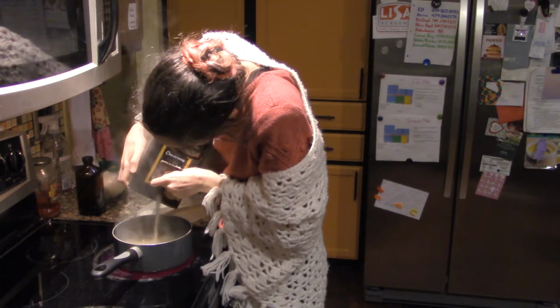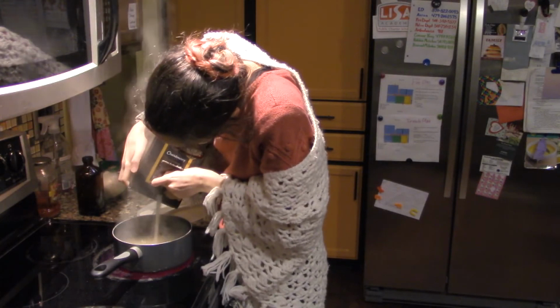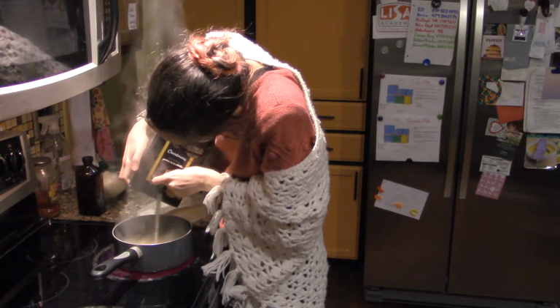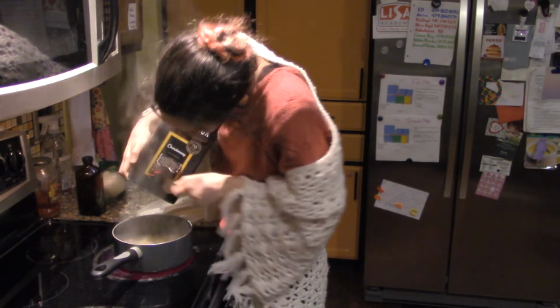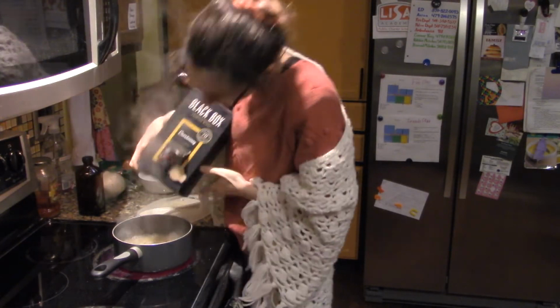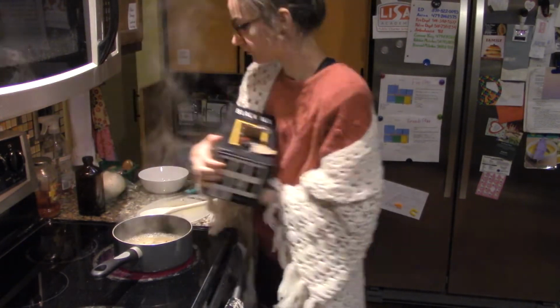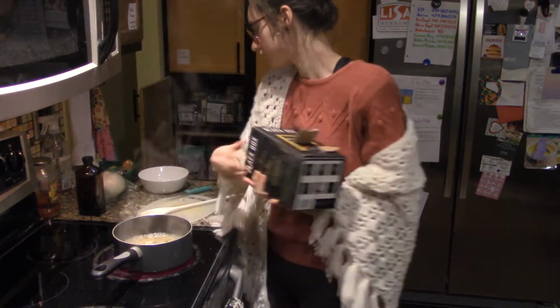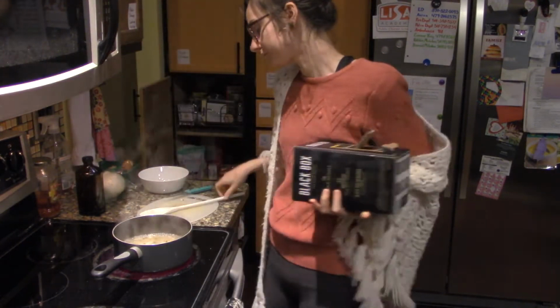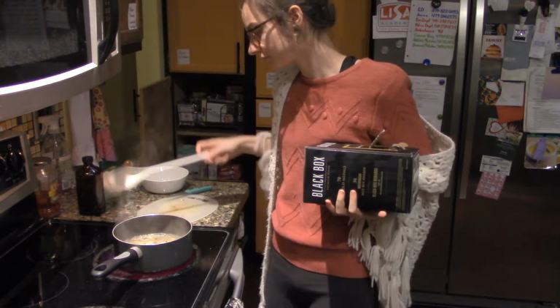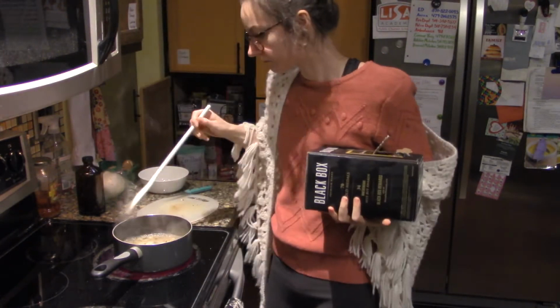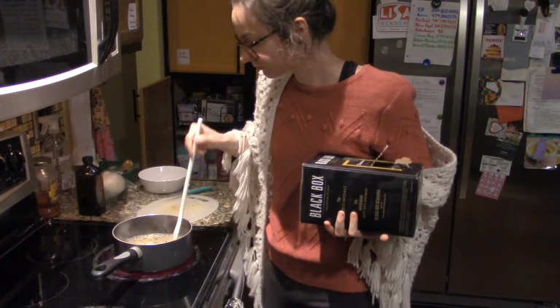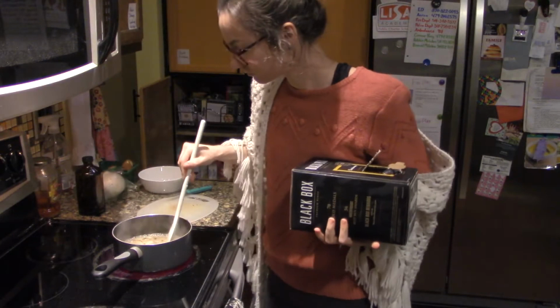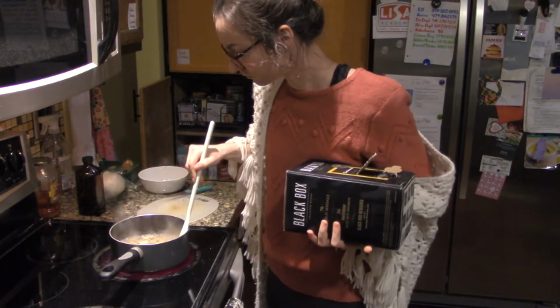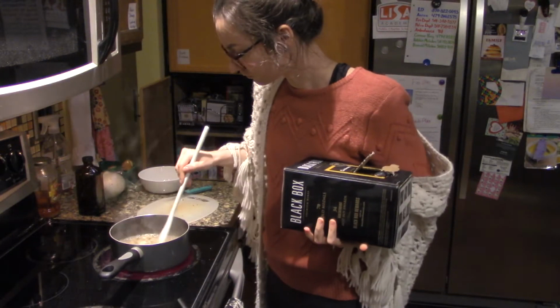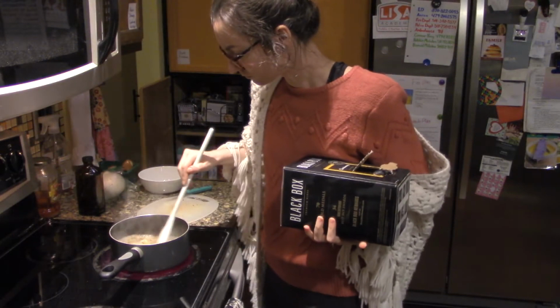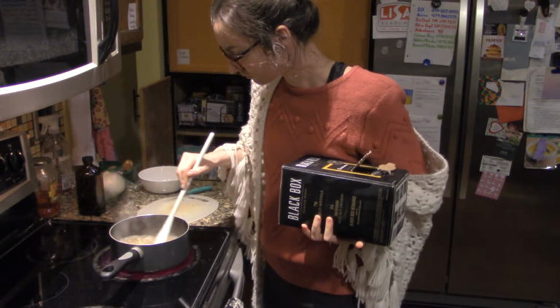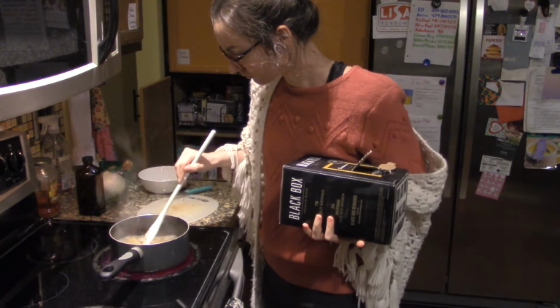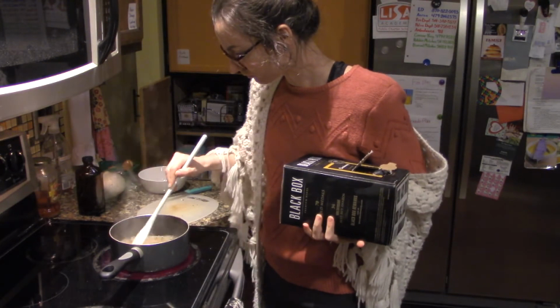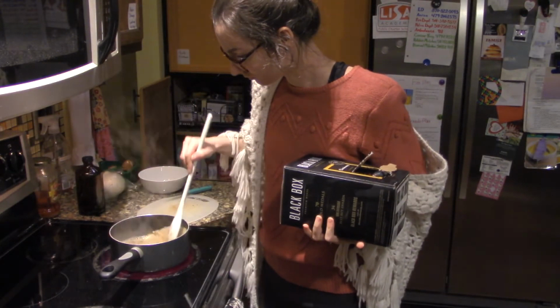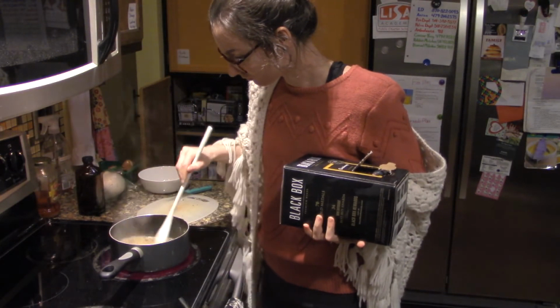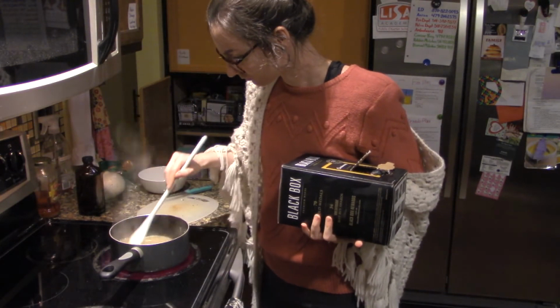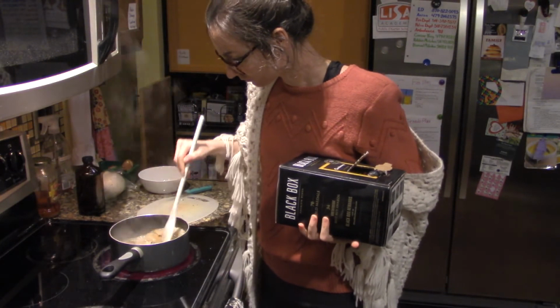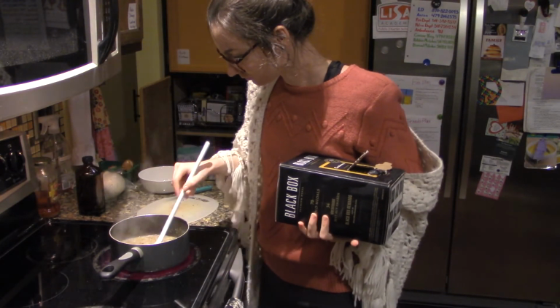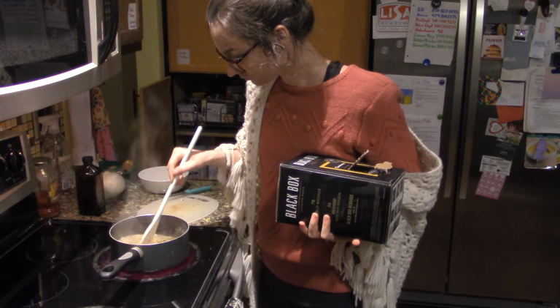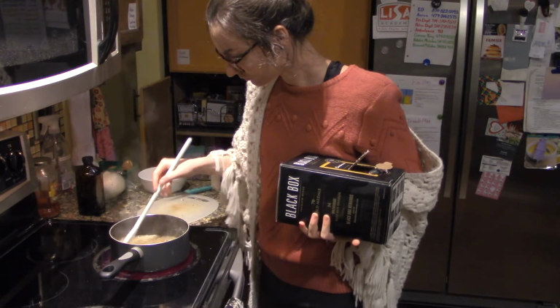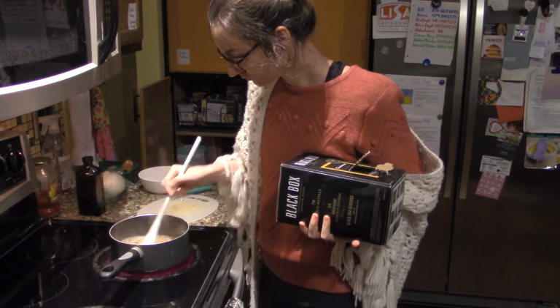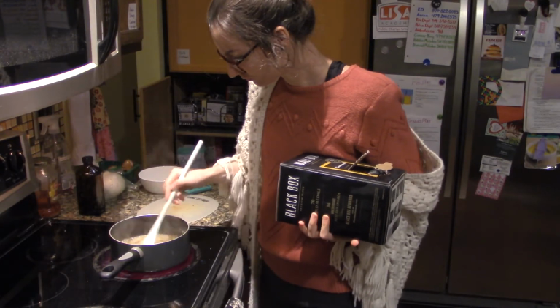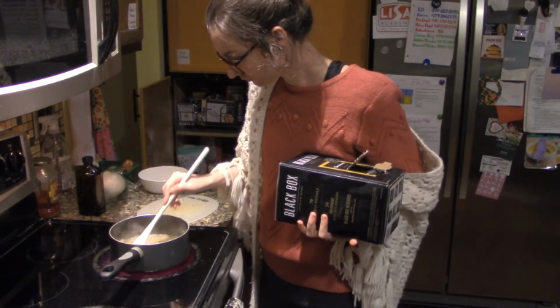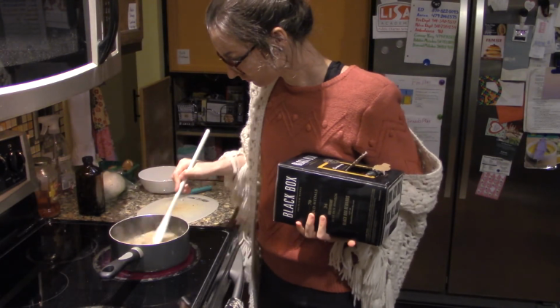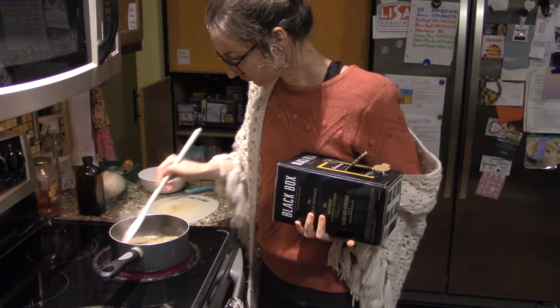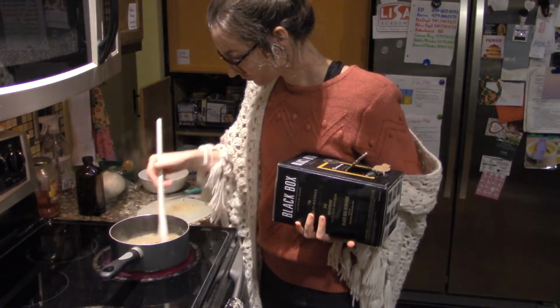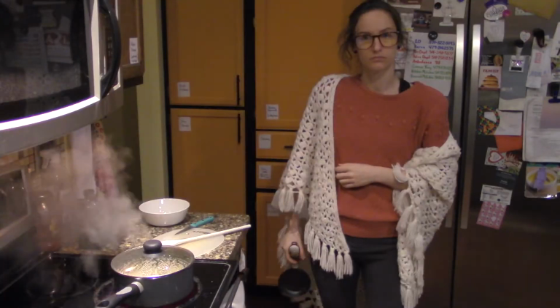Arguably, I probably should have deglazed the pan with wine instead of water, which would deepen the flavor of the pasta. But here we are.